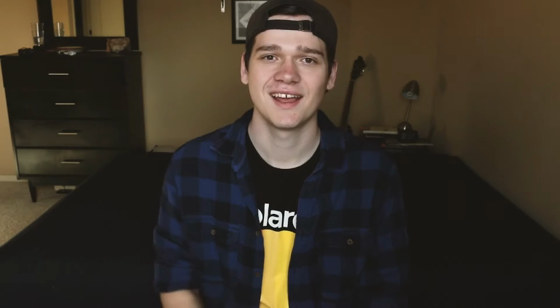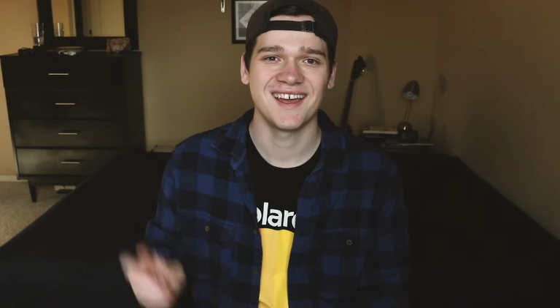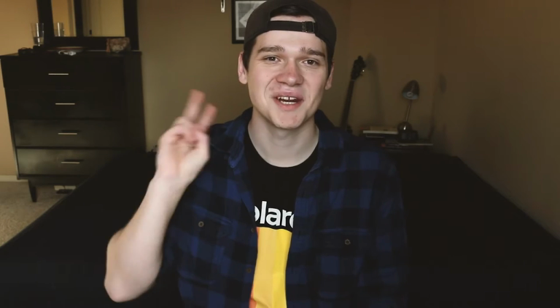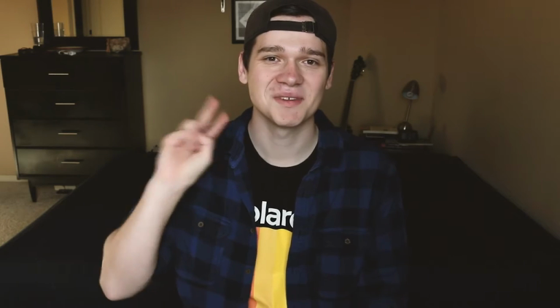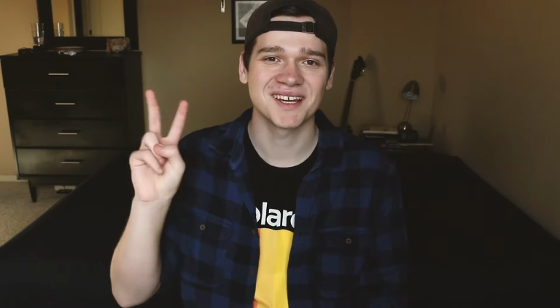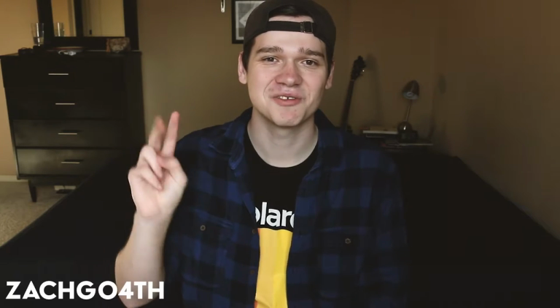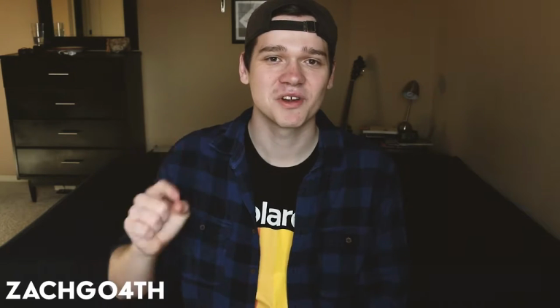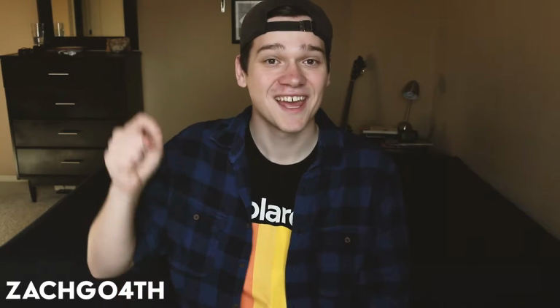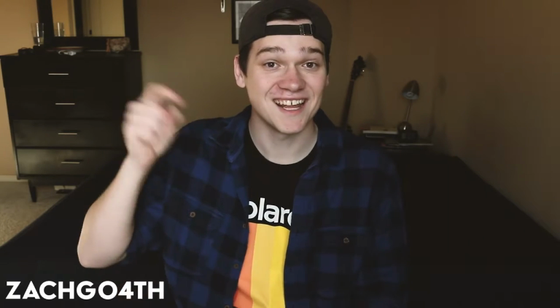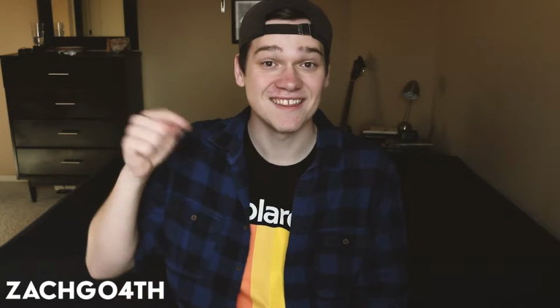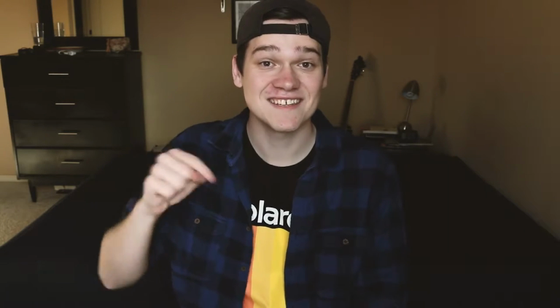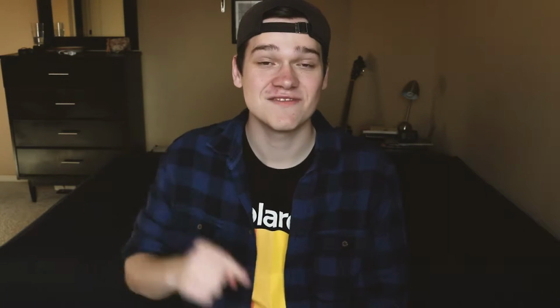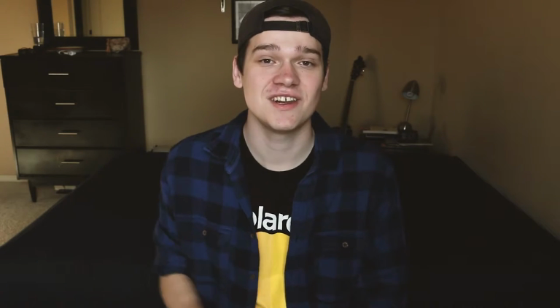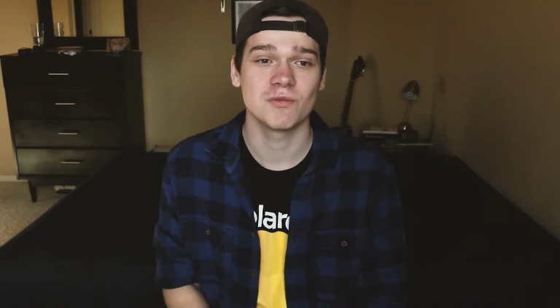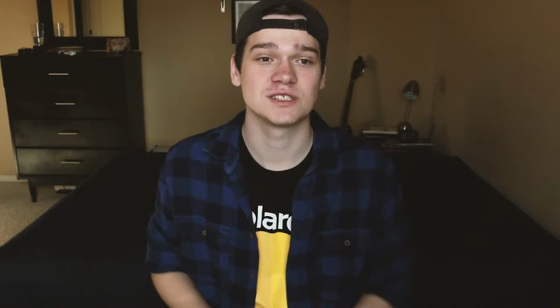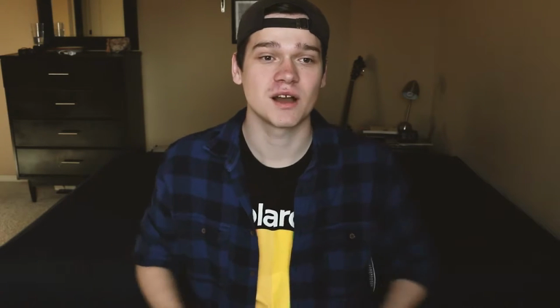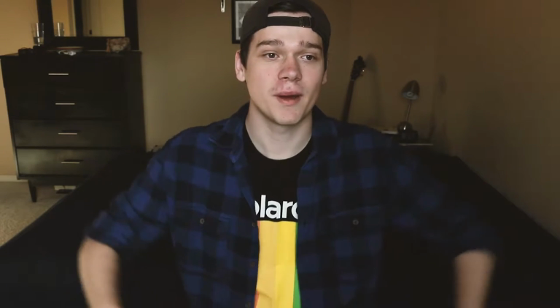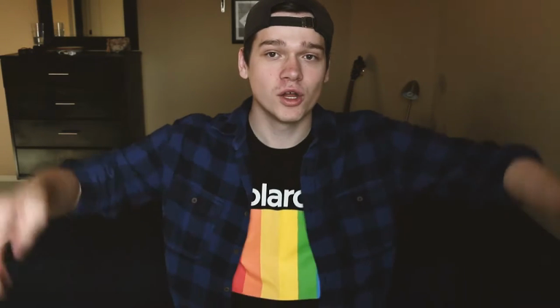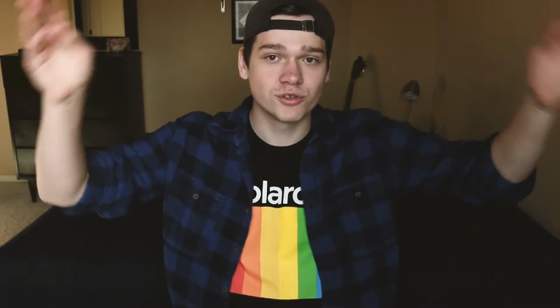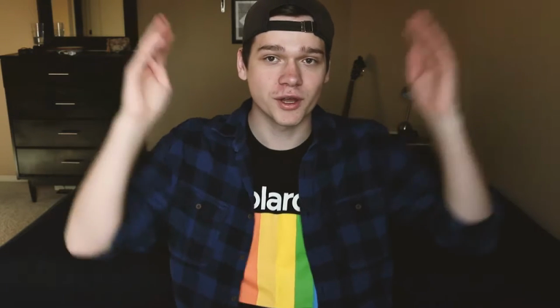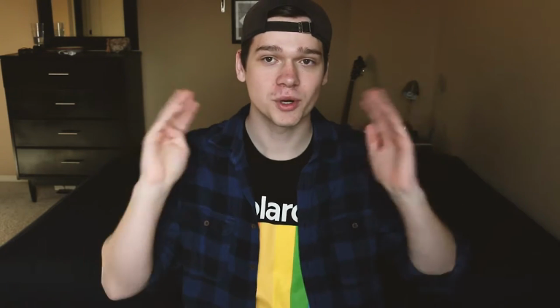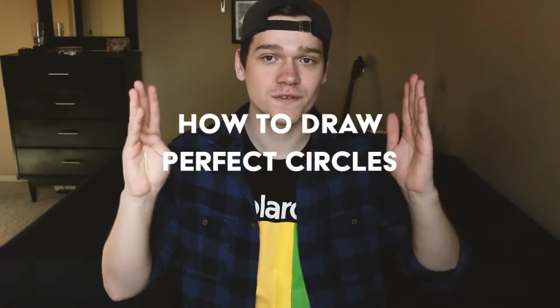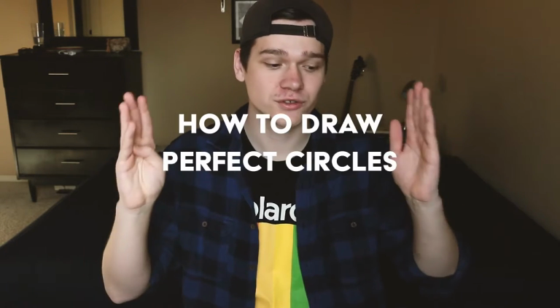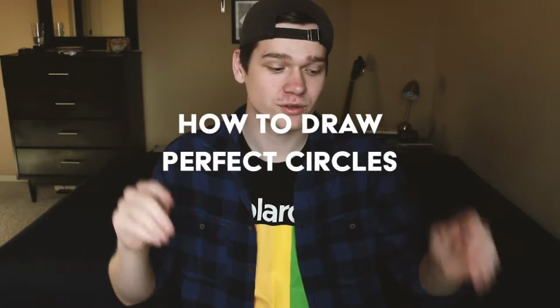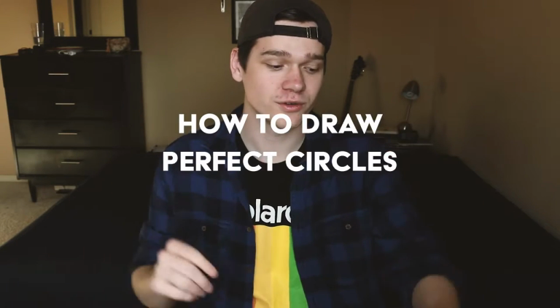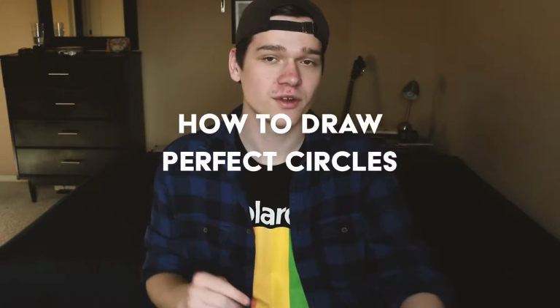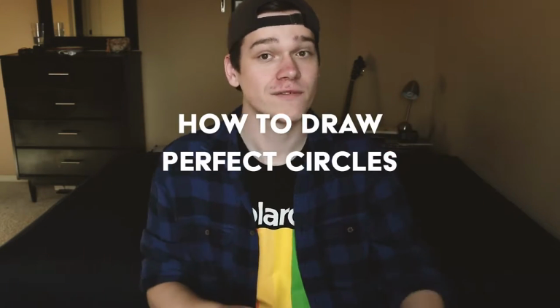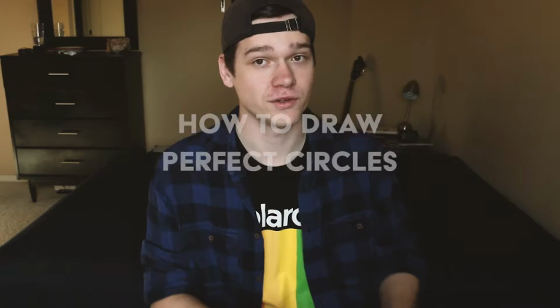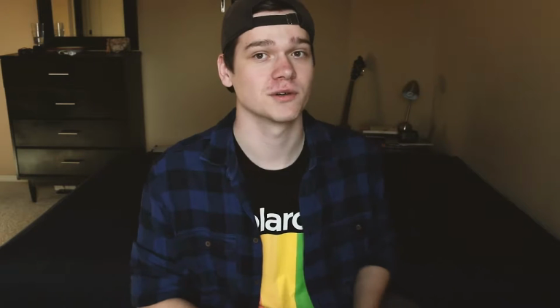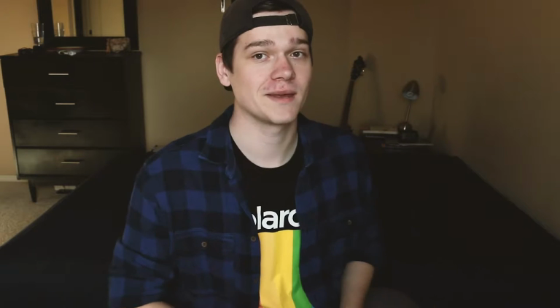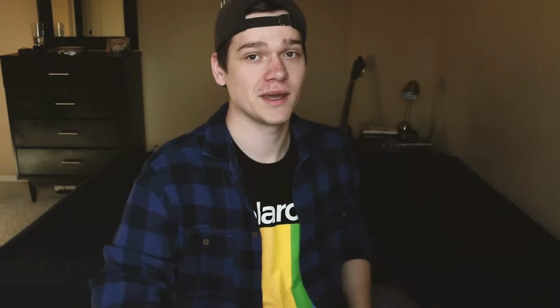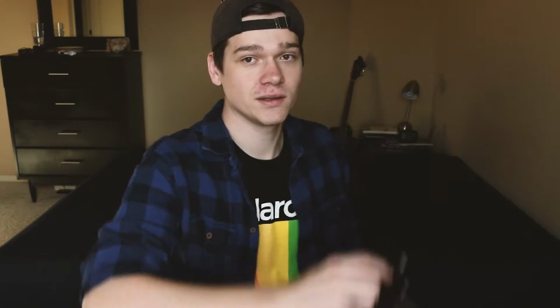Hey, my name is Zach Goforth and in this video we're going to talk about drawing perfect circles for your light painting.